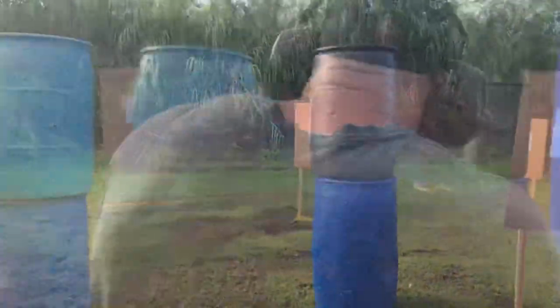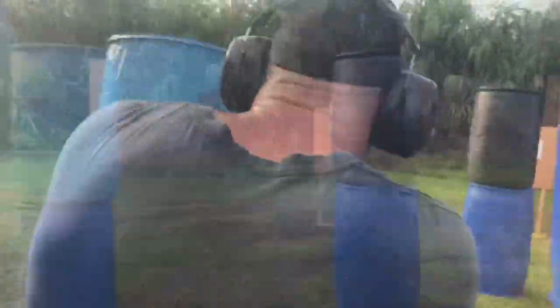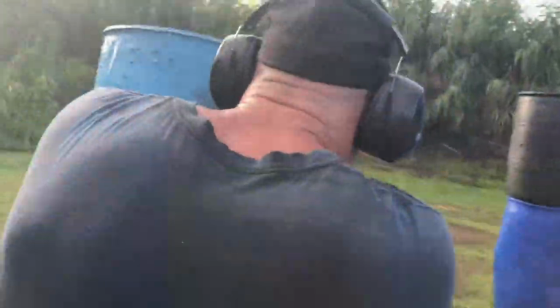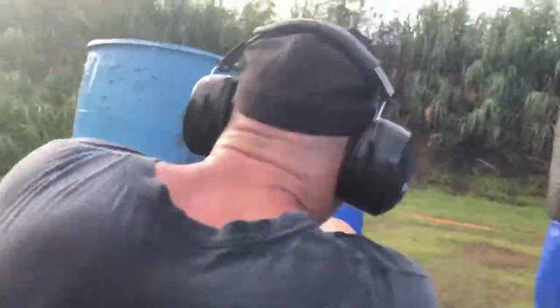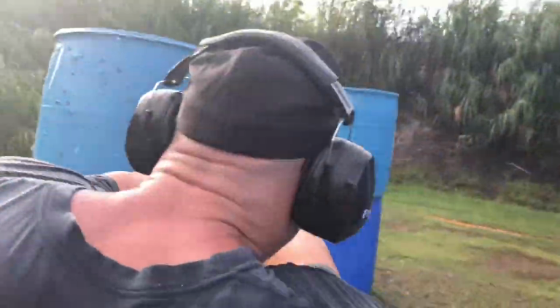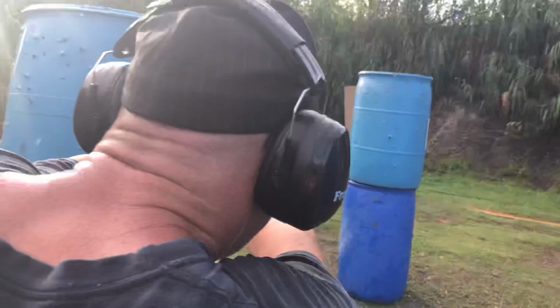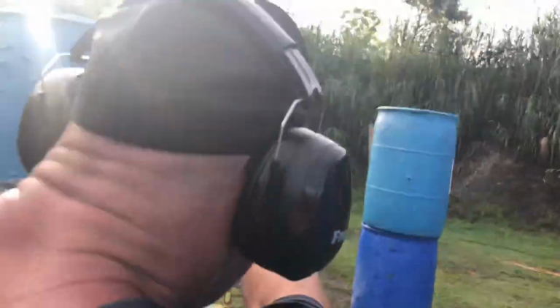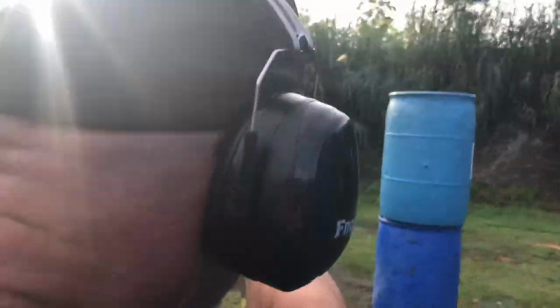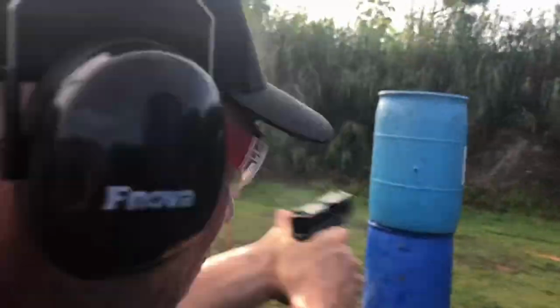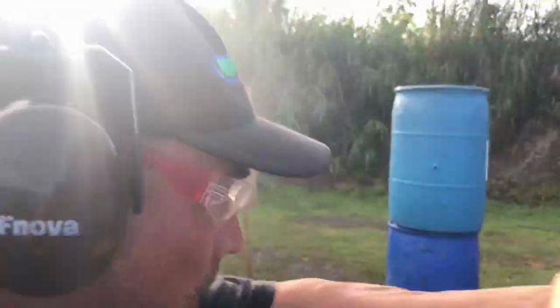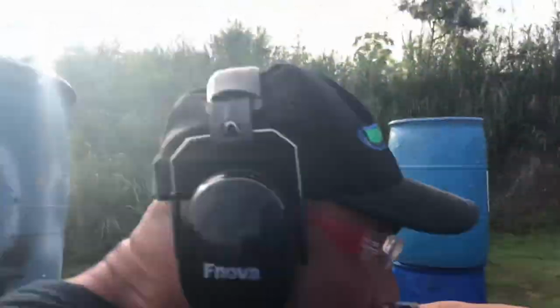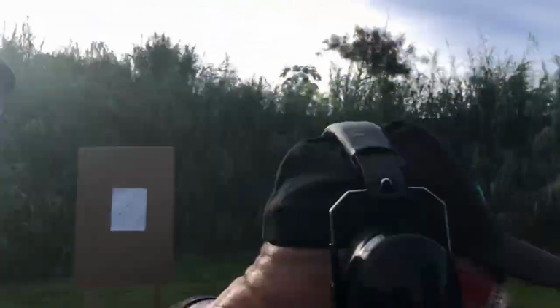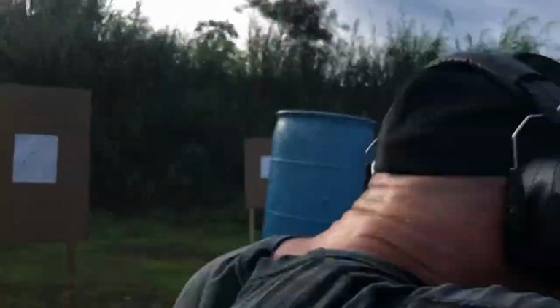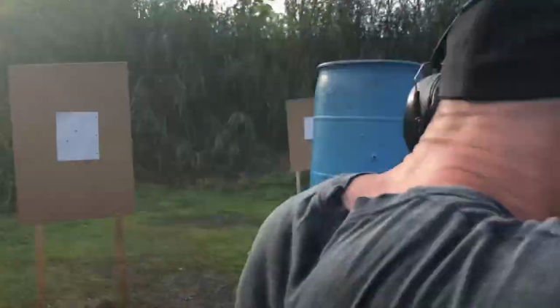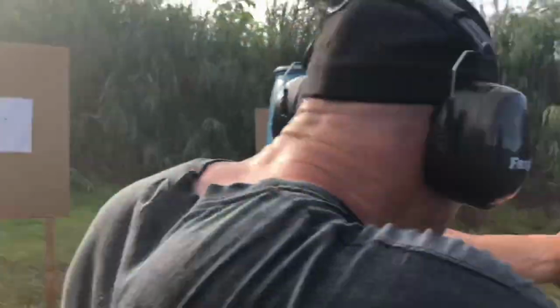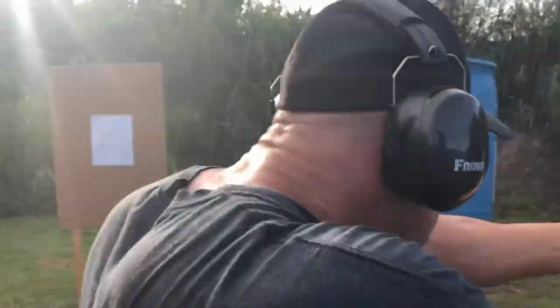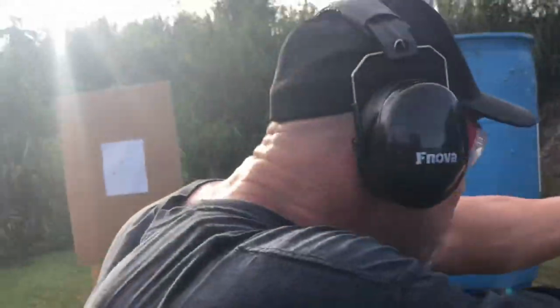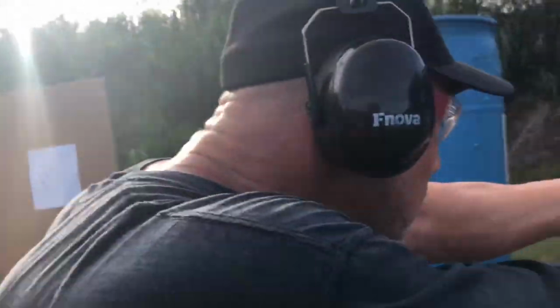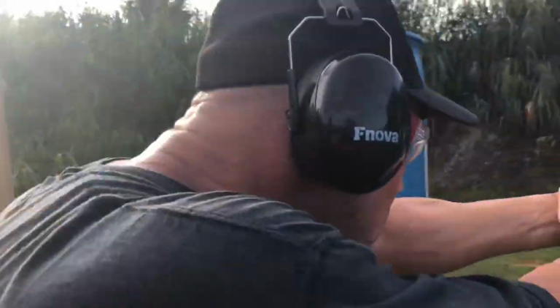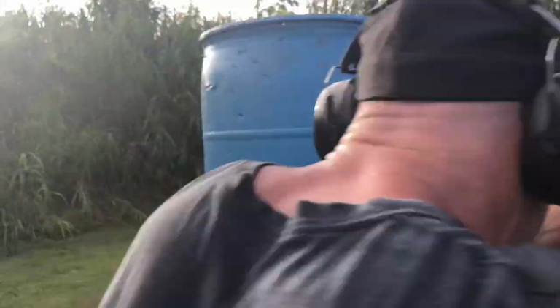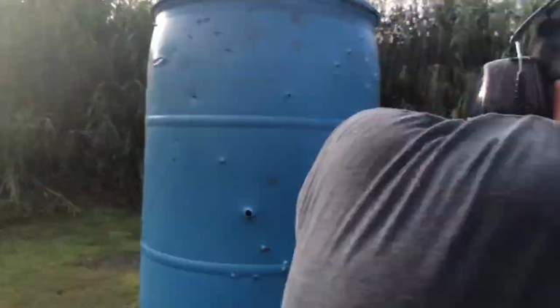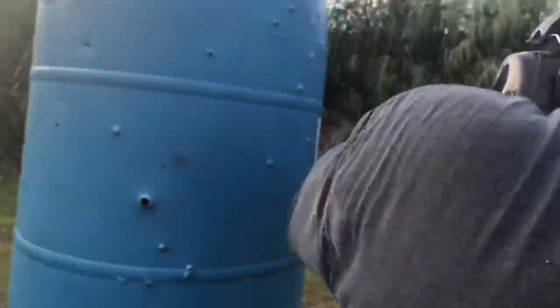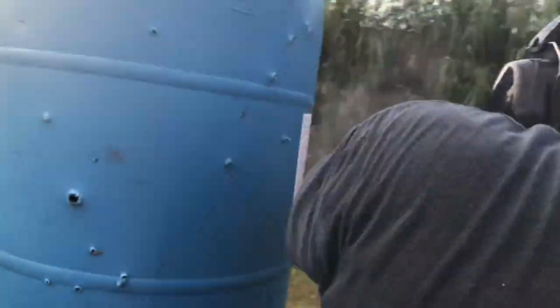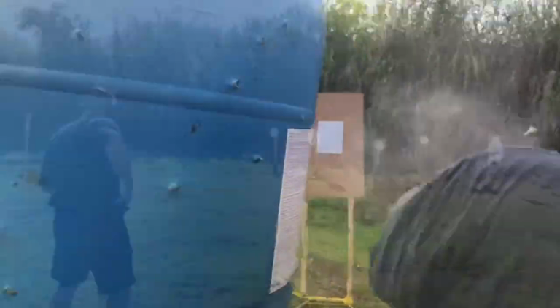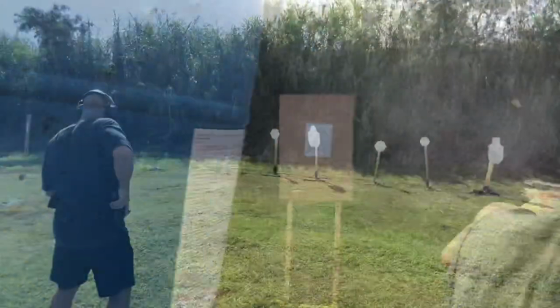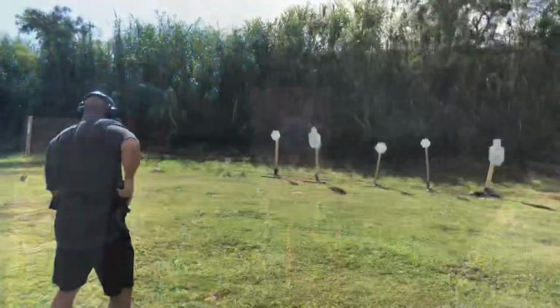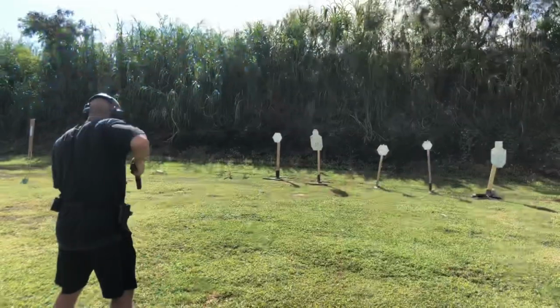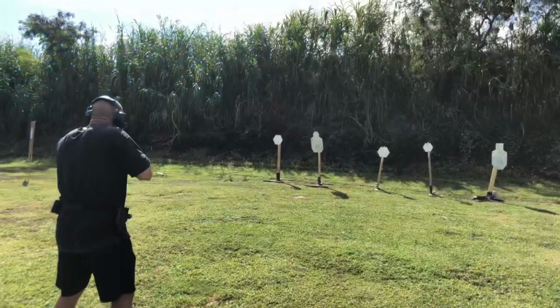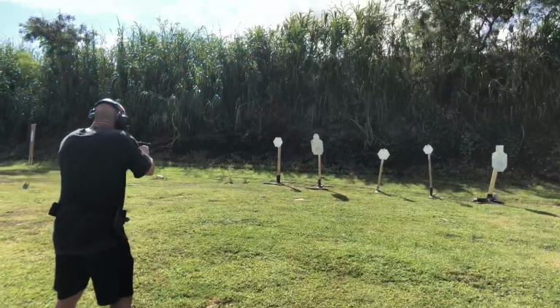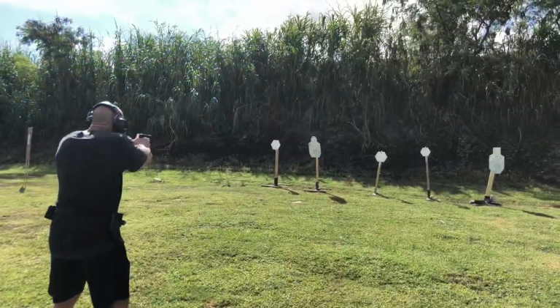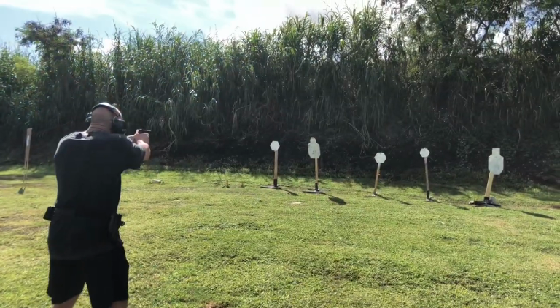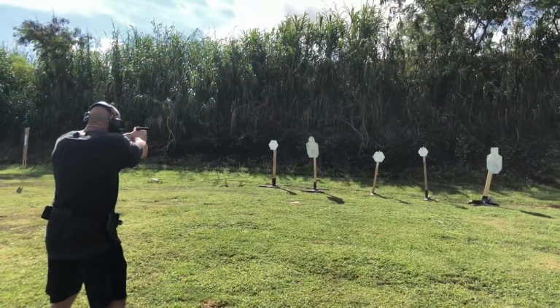Now I'm going to go through strong-hand — notice it's much more aggressive and much faster as I punch past the barrels.